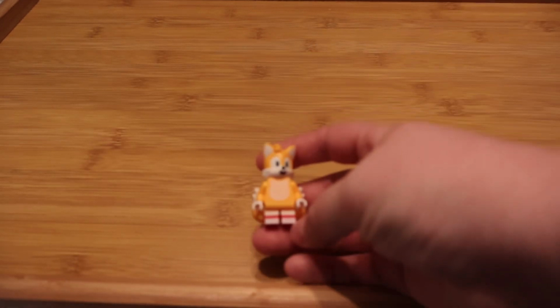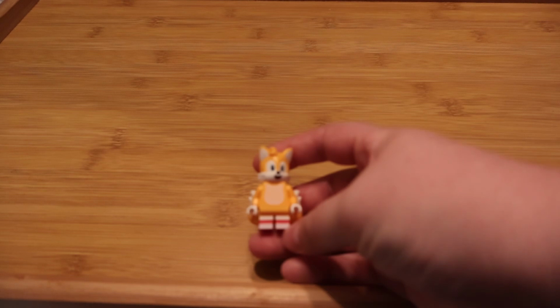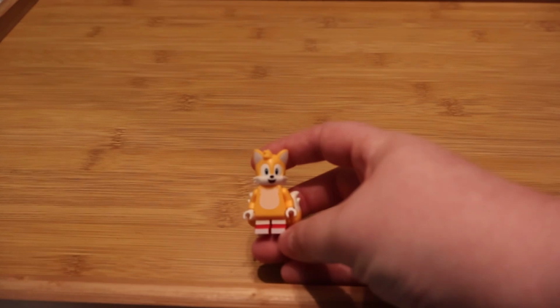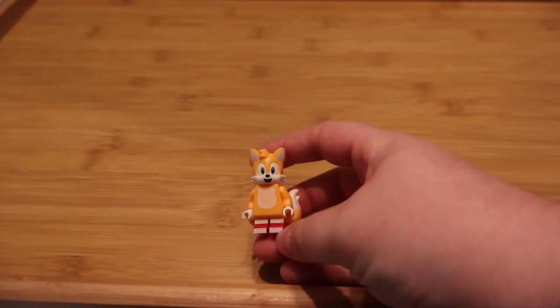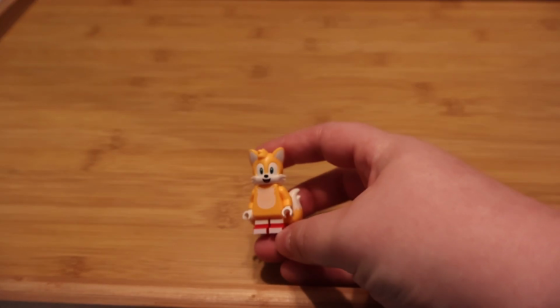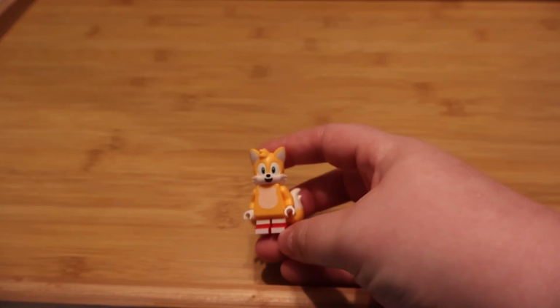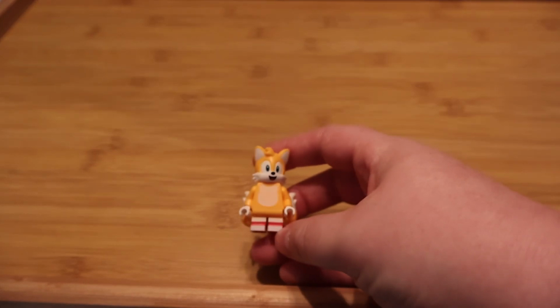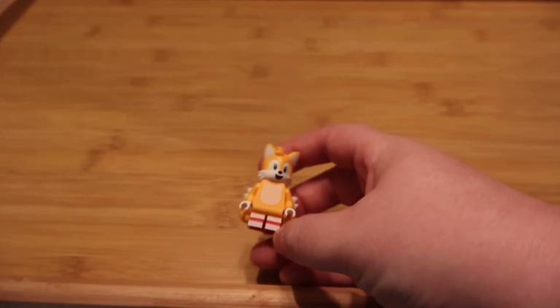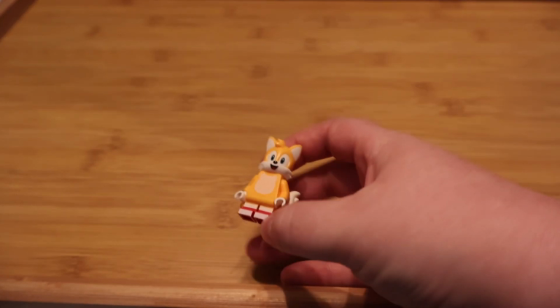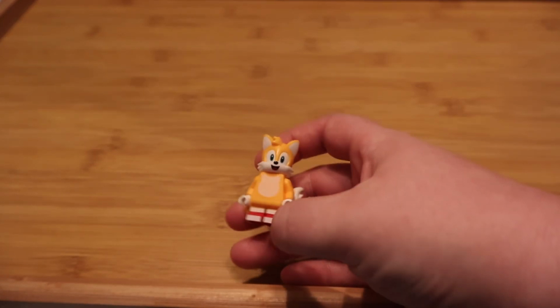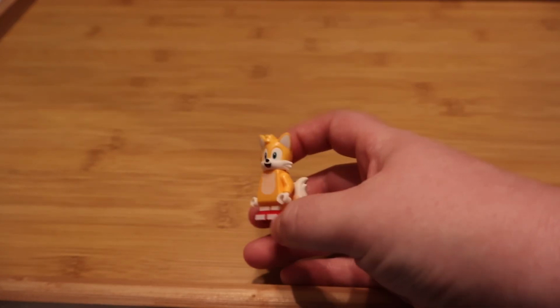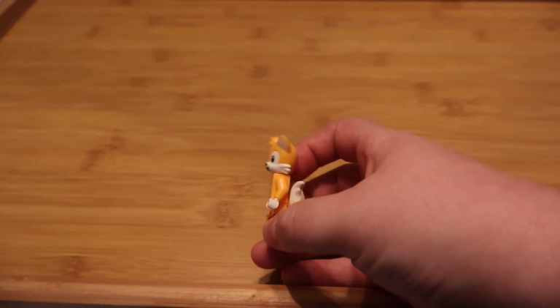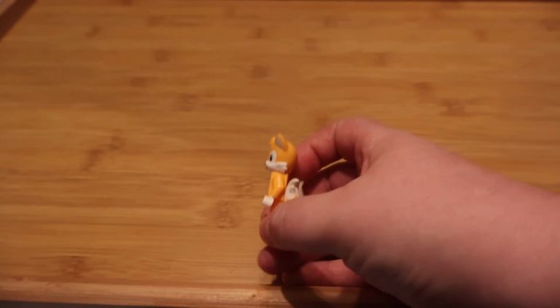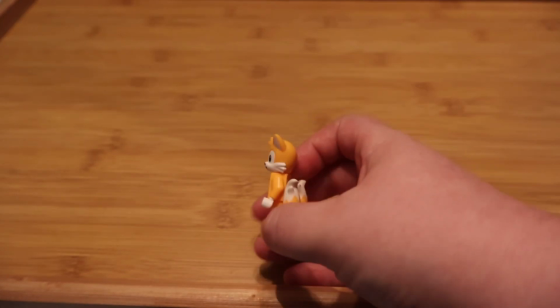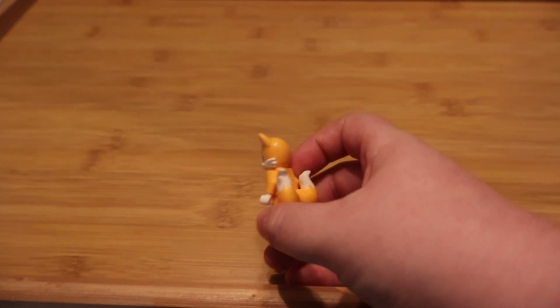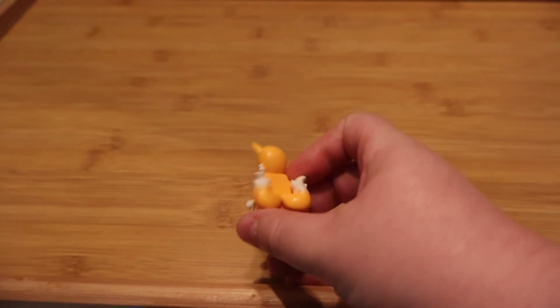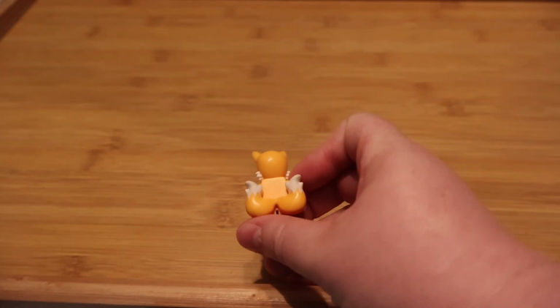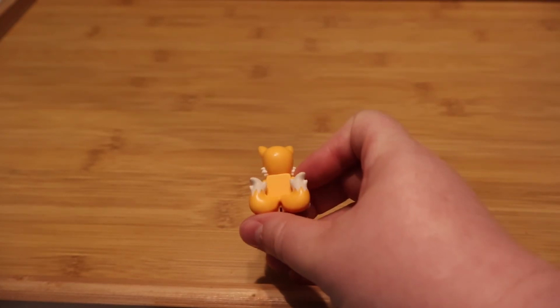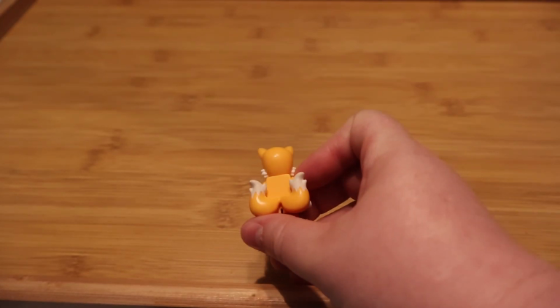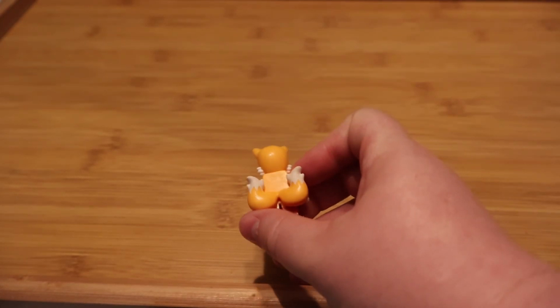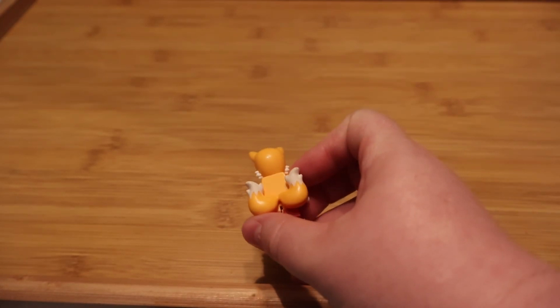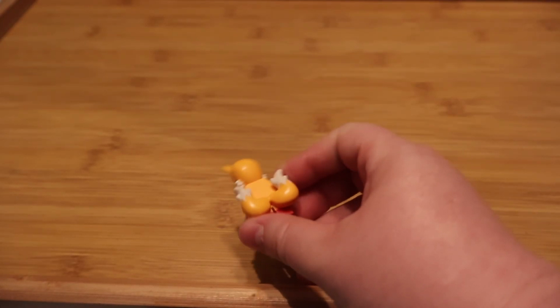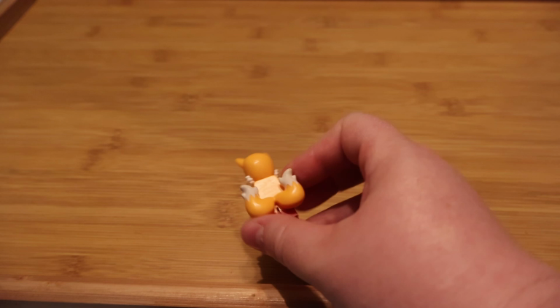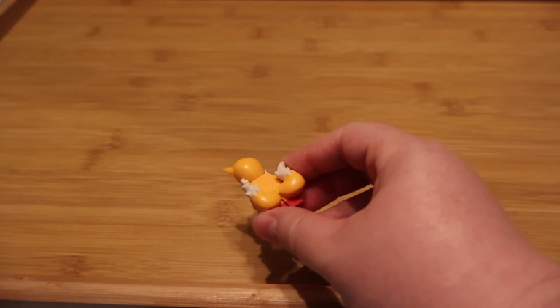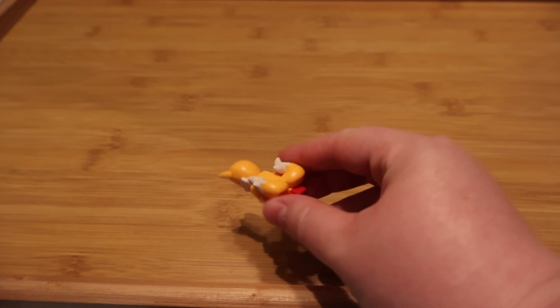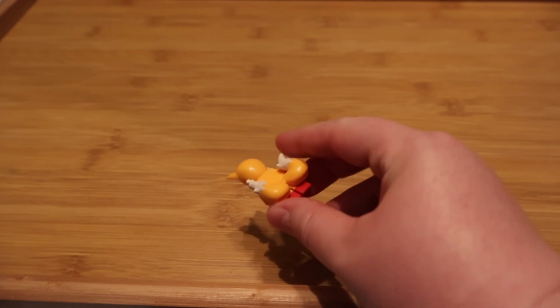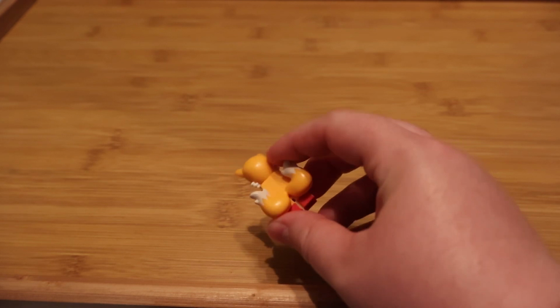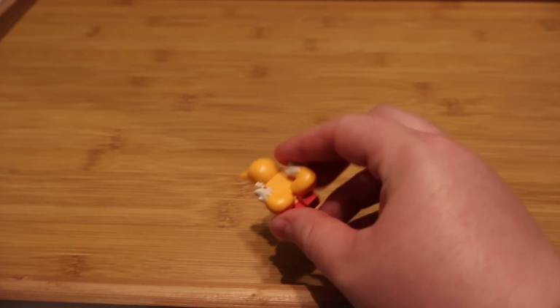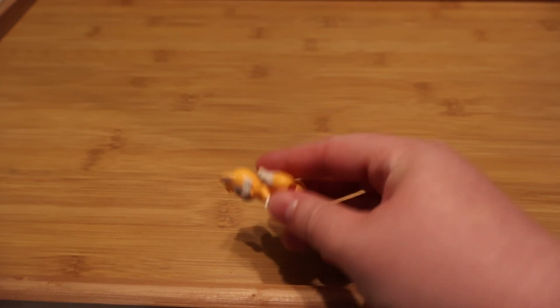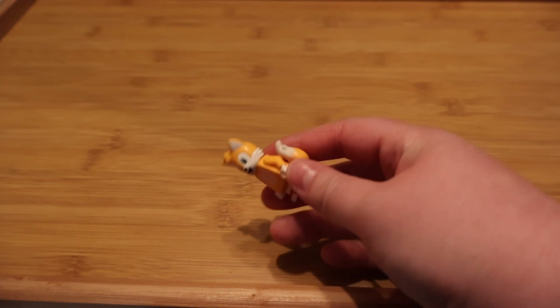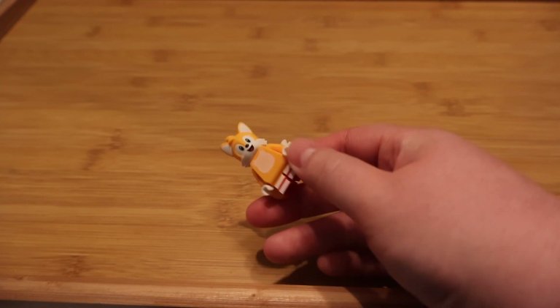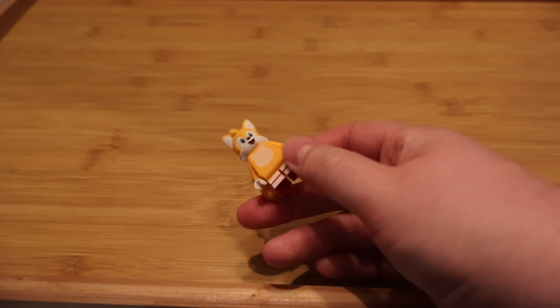I also got Tails. I have Sonic and I've been wanting to get Tails — the dual tails look so cool on the back.